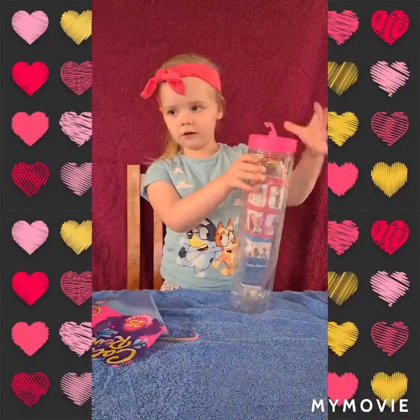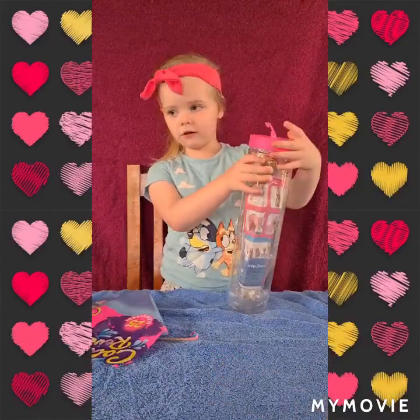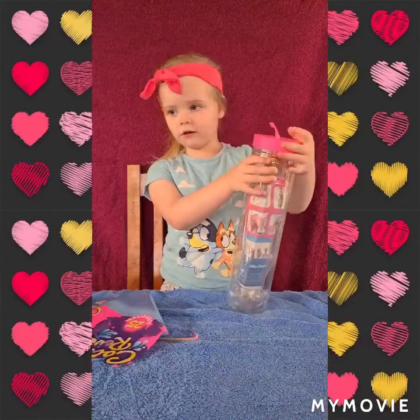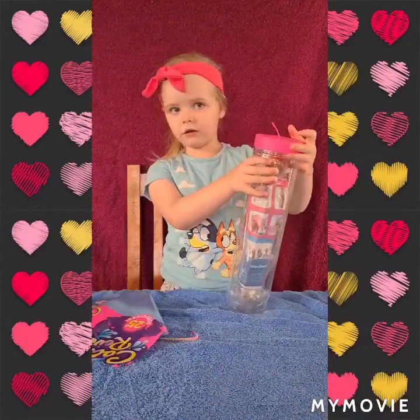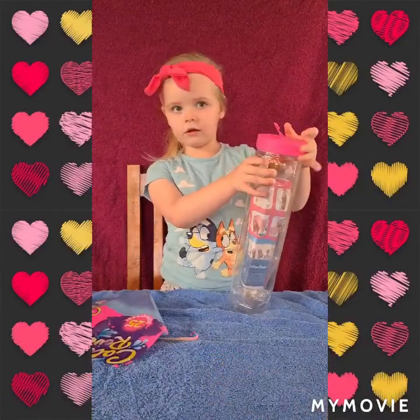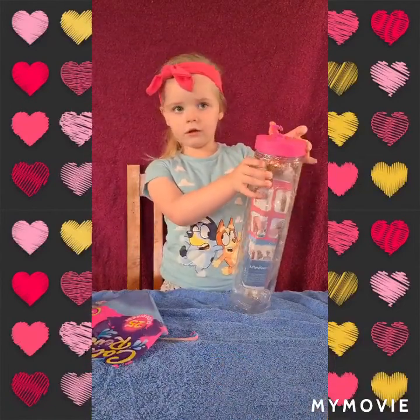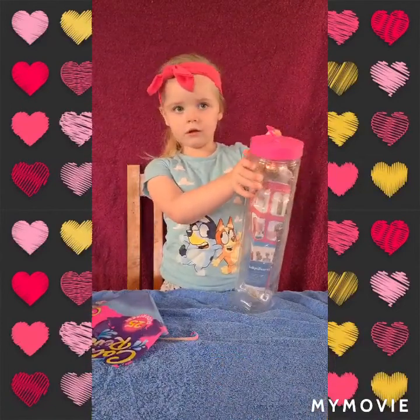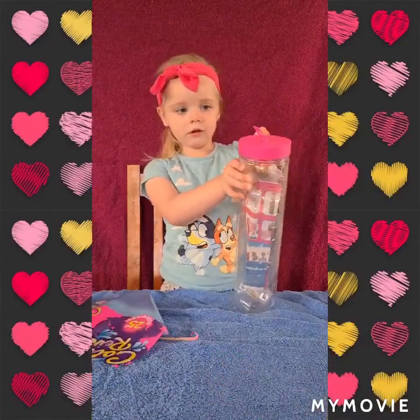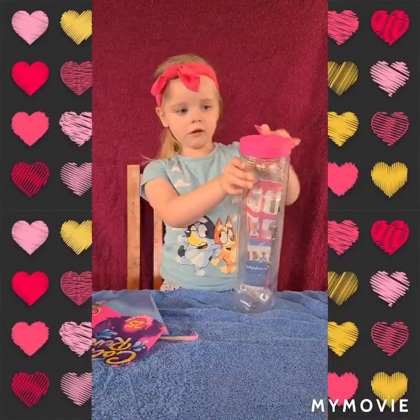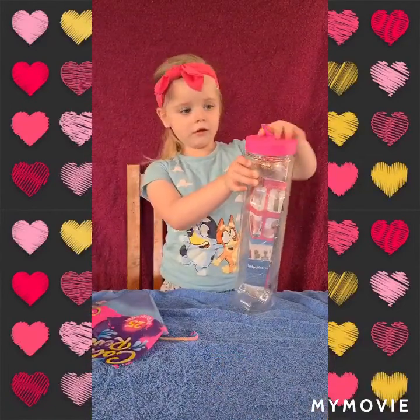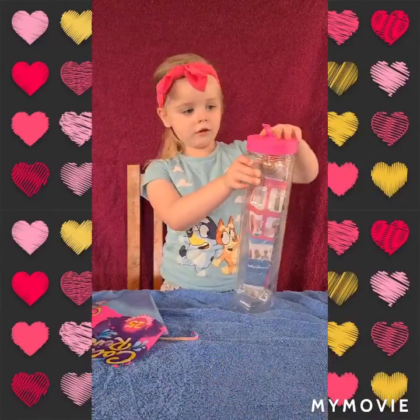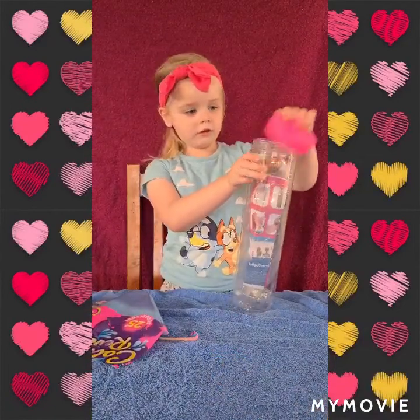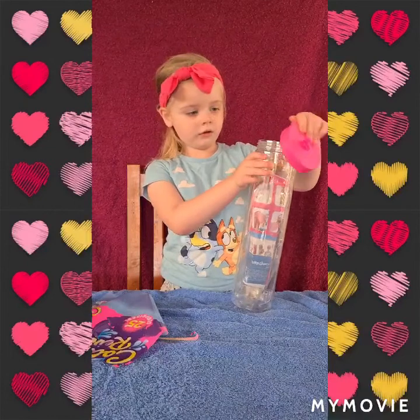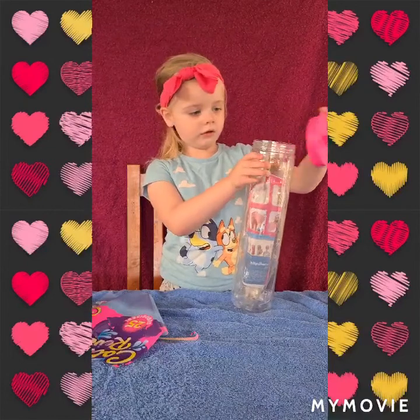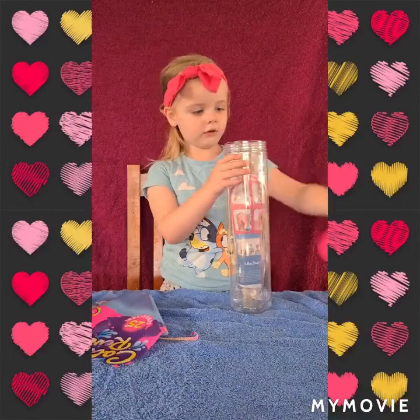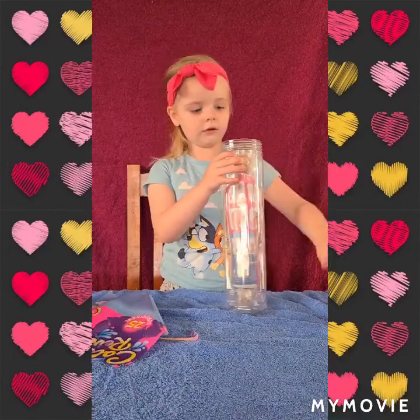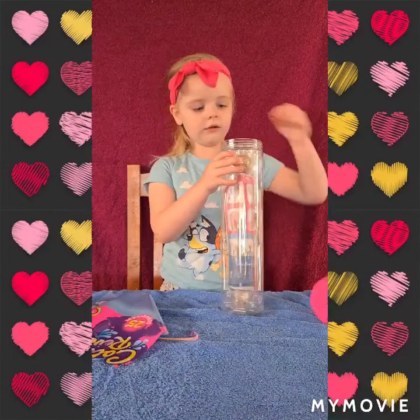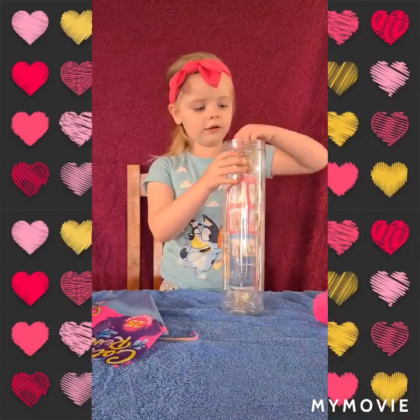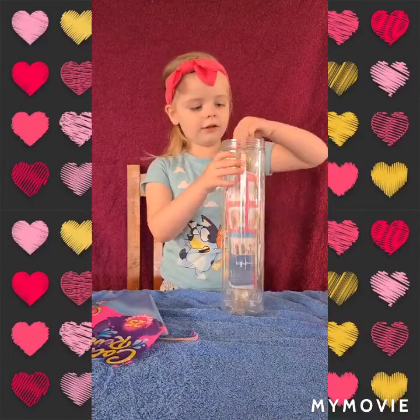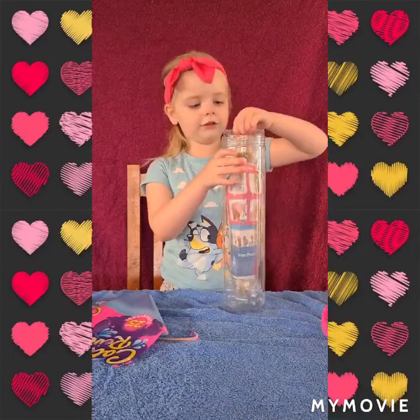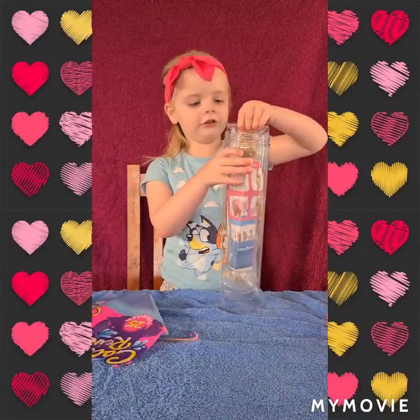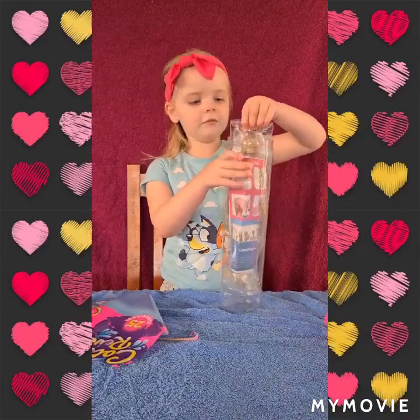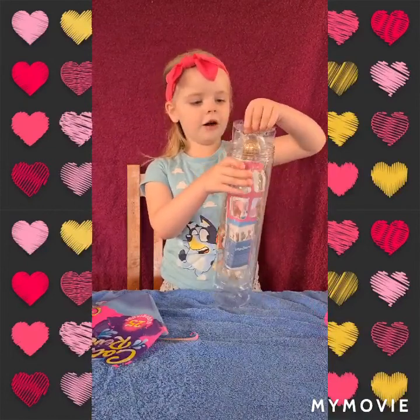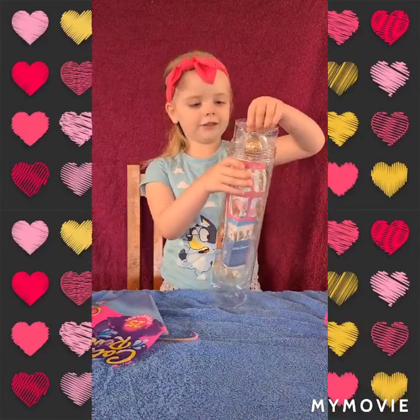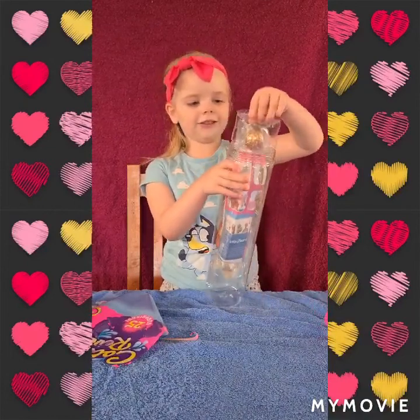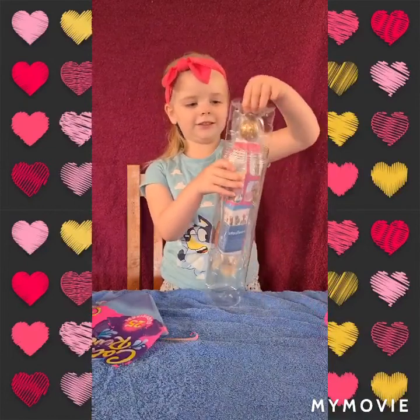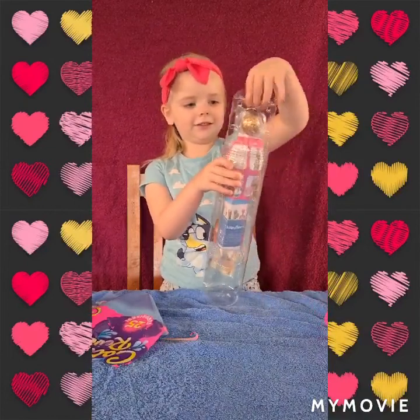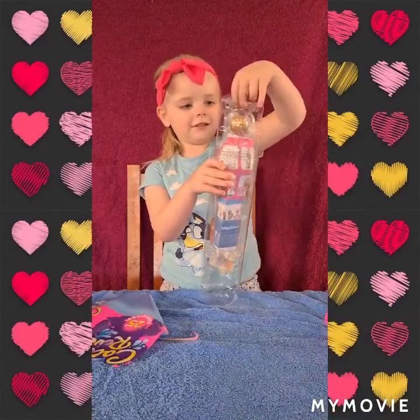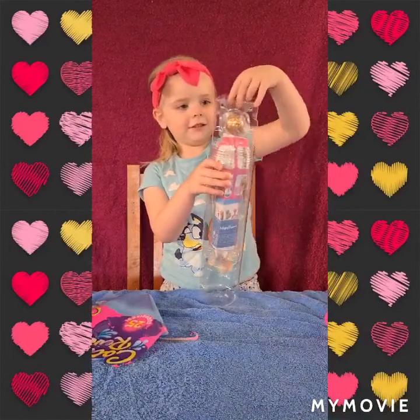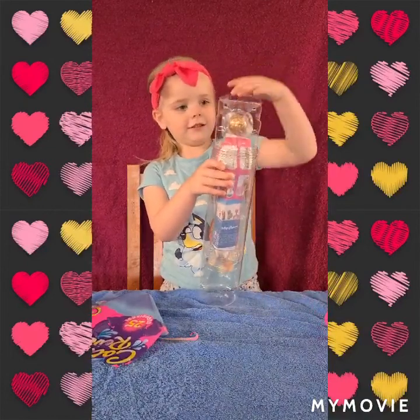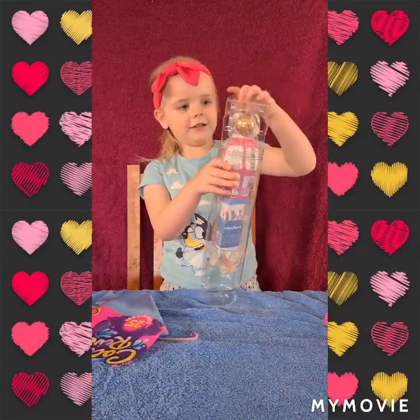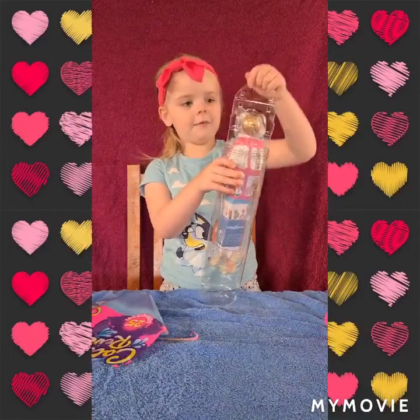How much are you liking these Colour Reveal Barbies? So much! So much fun? Yep!